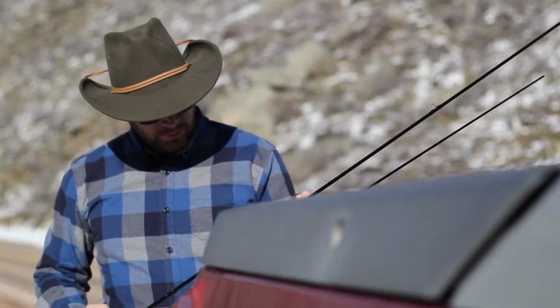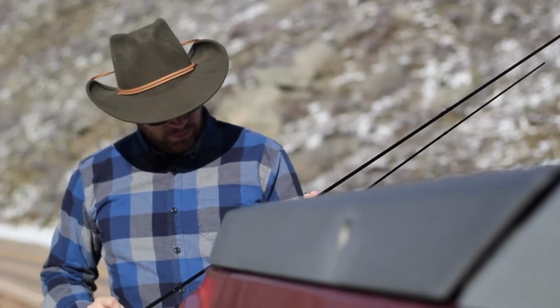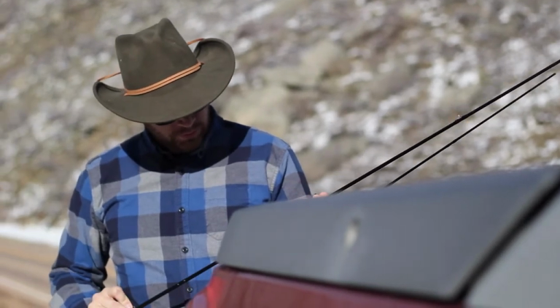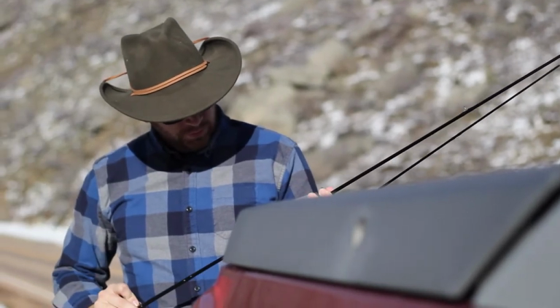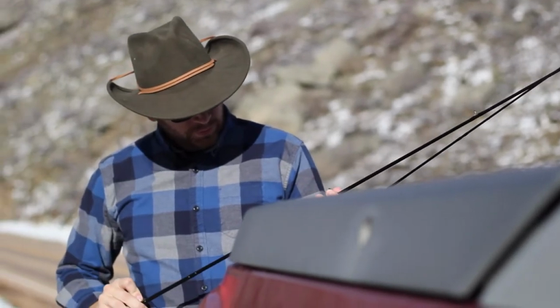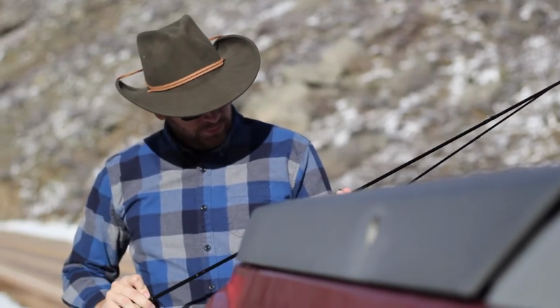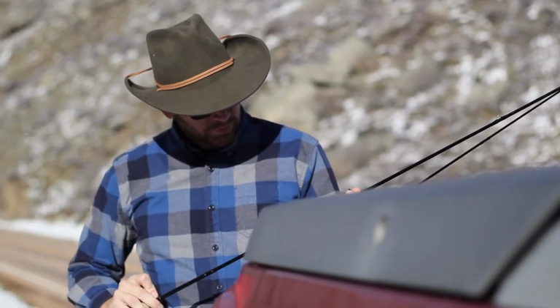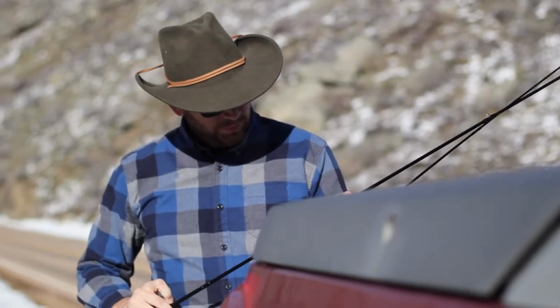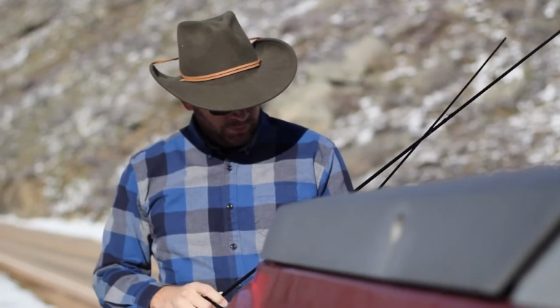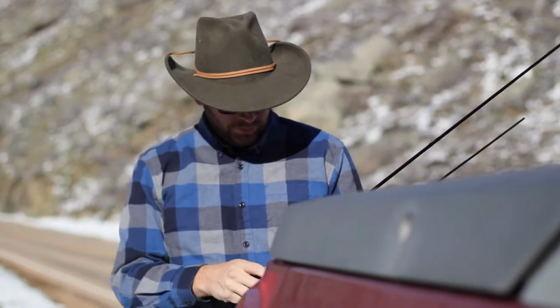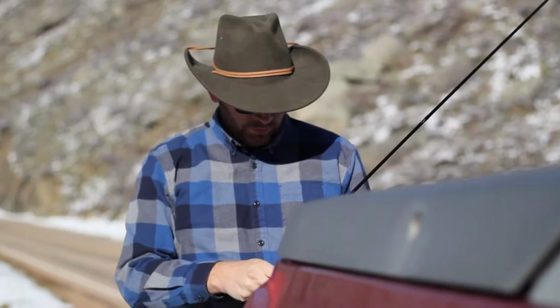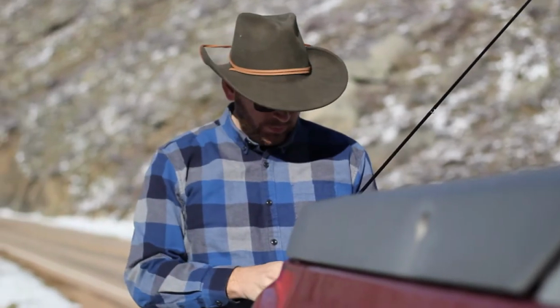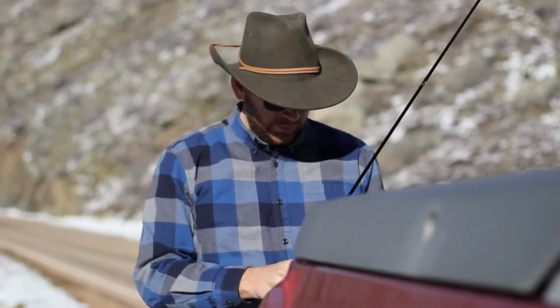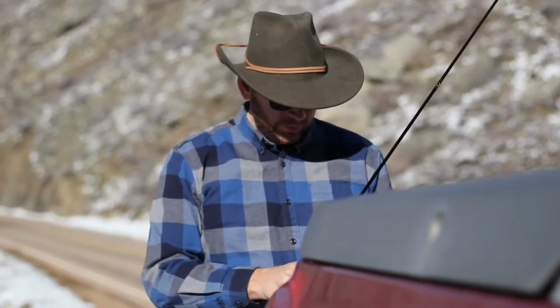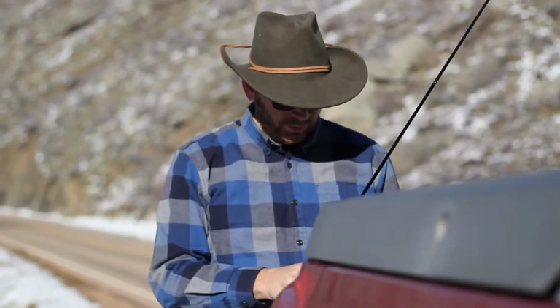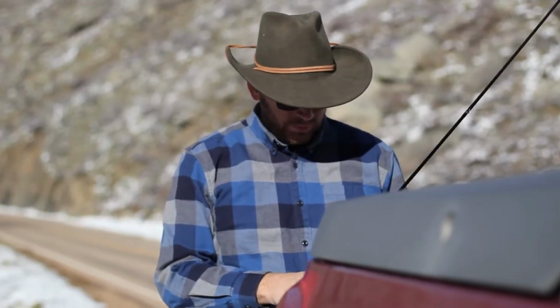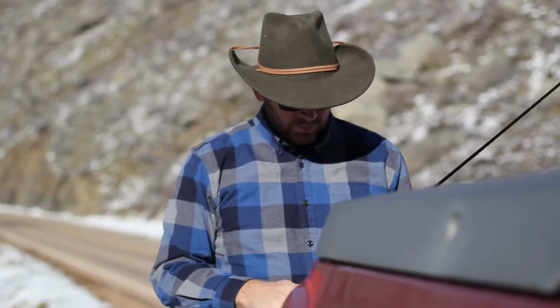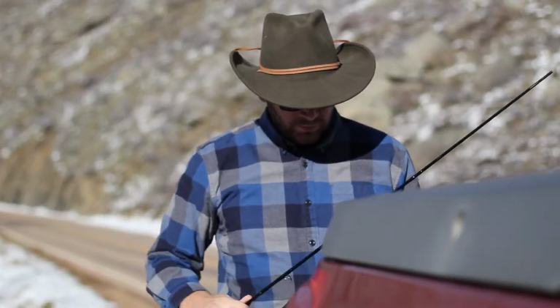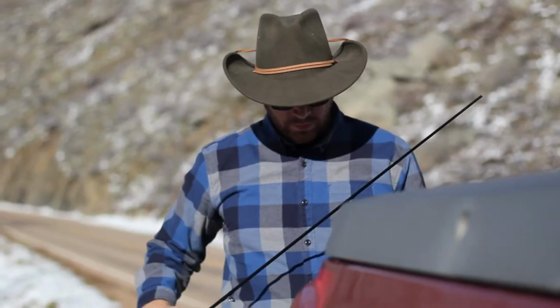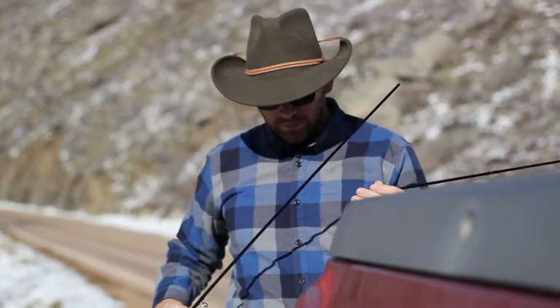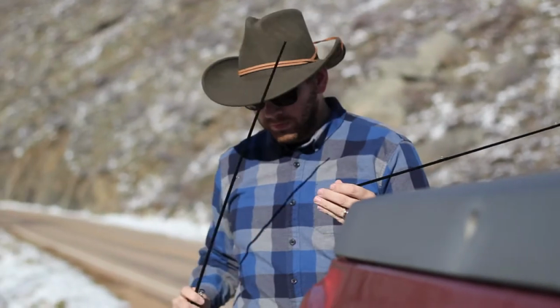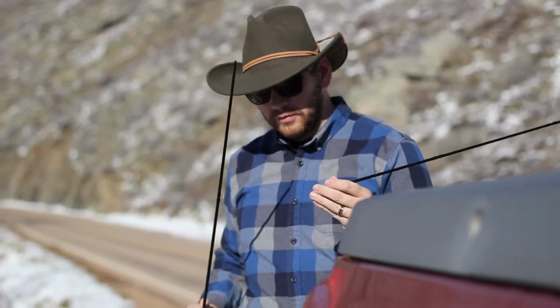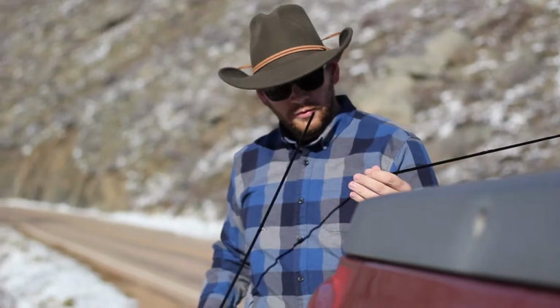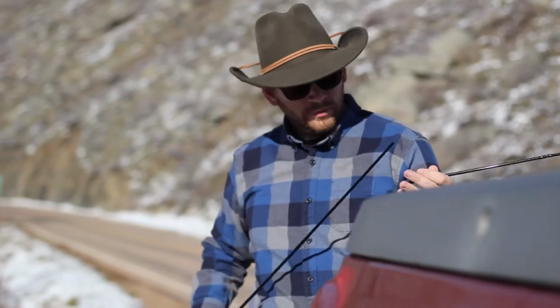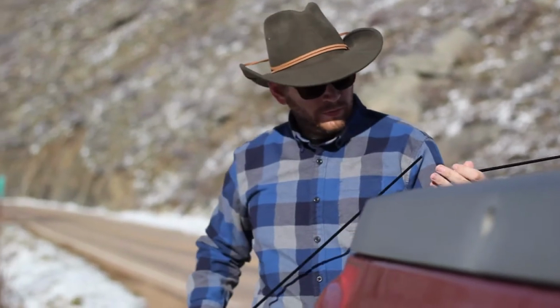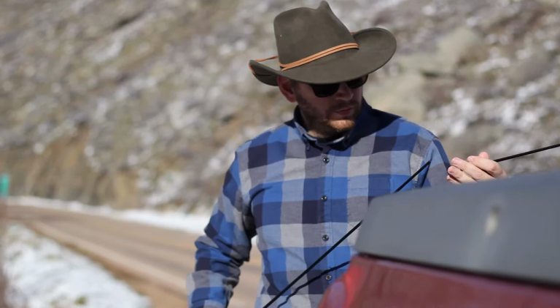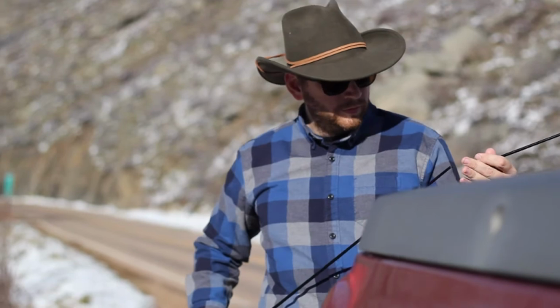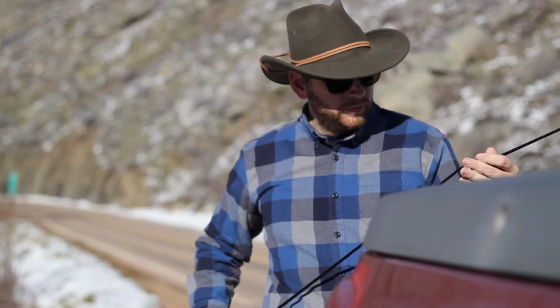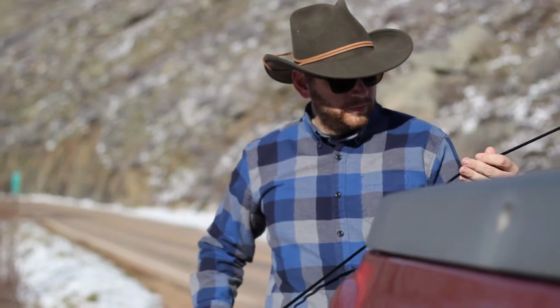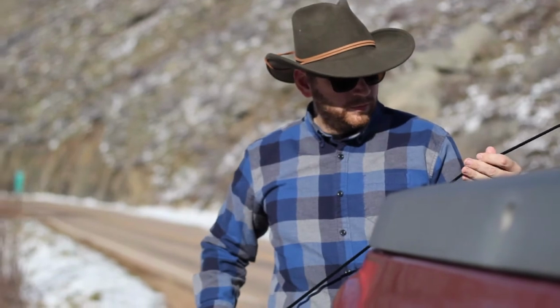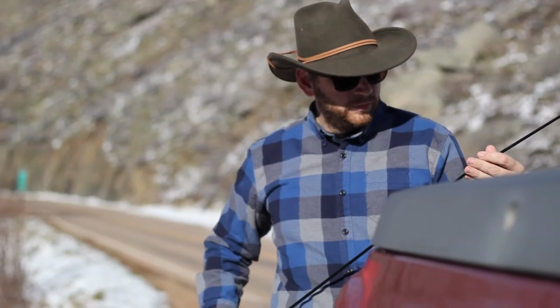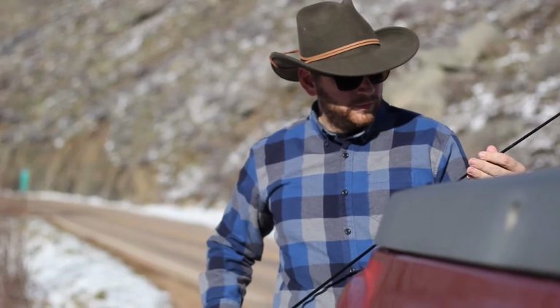These instructions are for a right side bag, so if you wear your bag on your left, simply flip the directions.